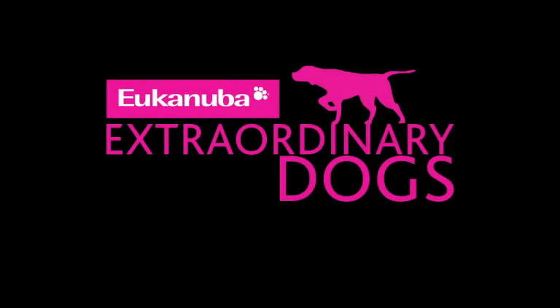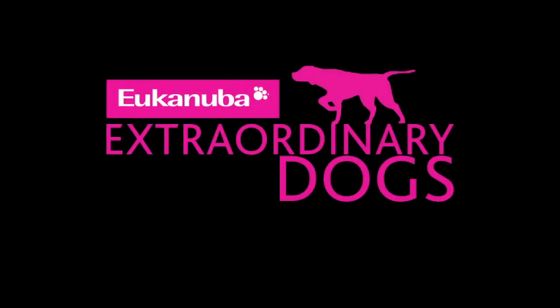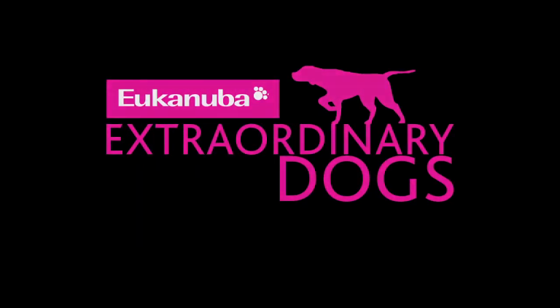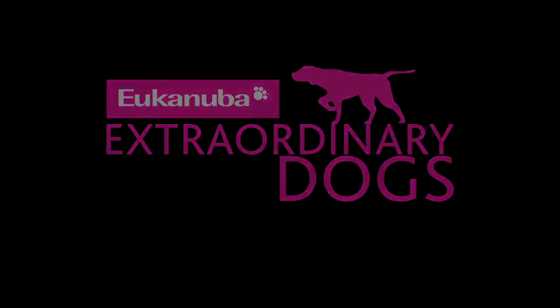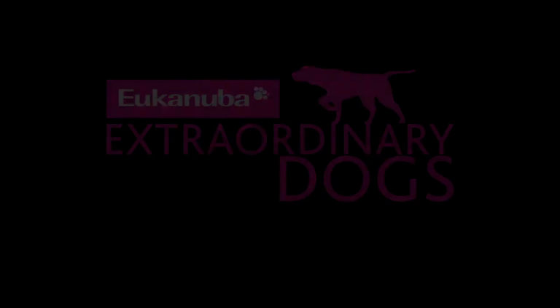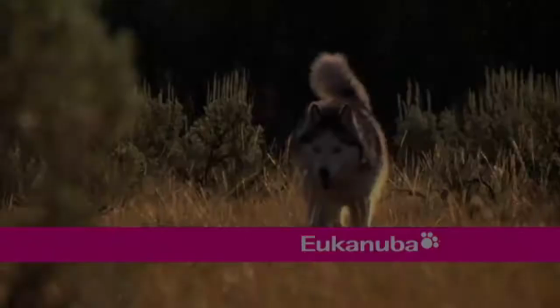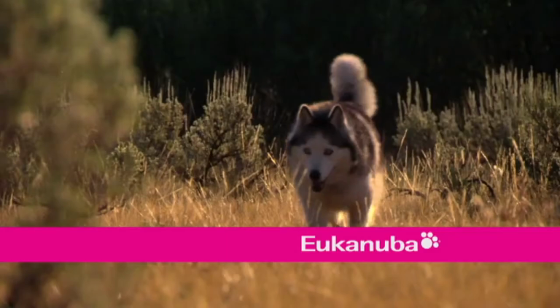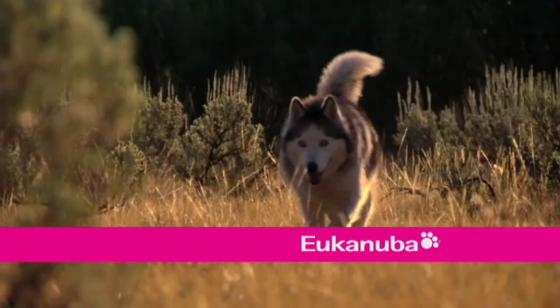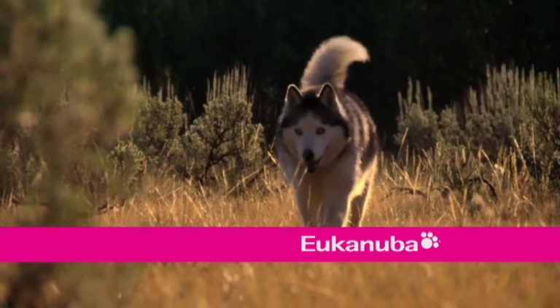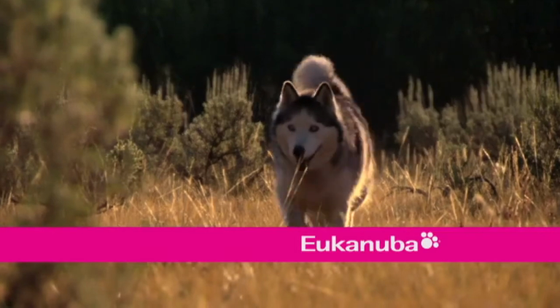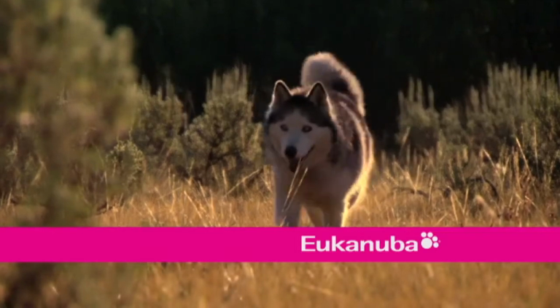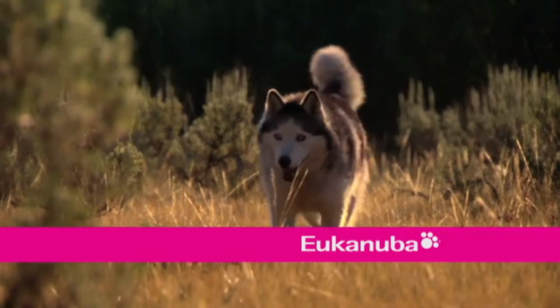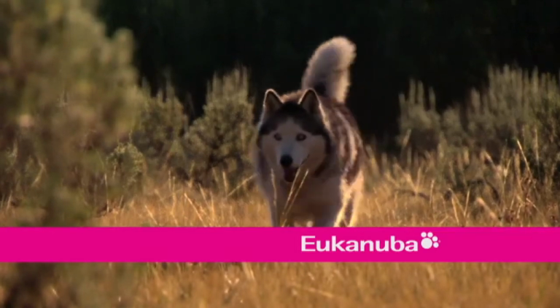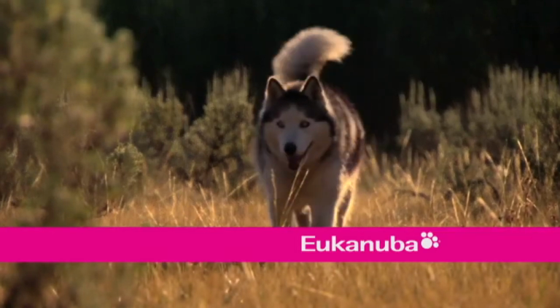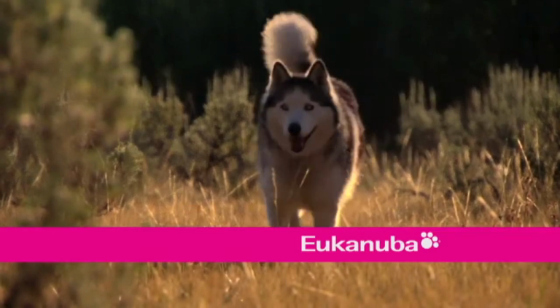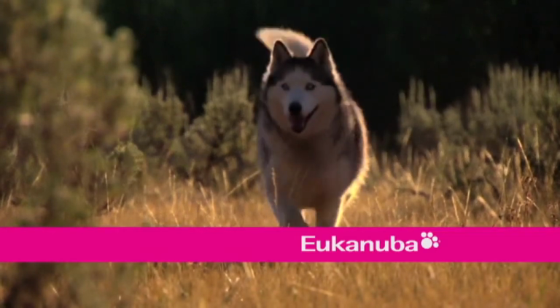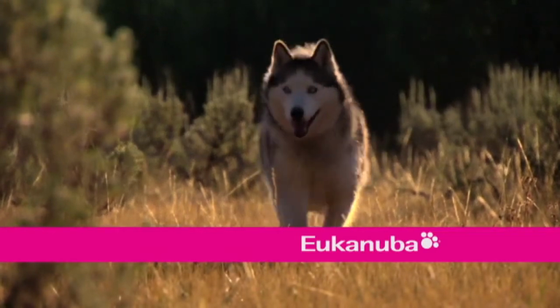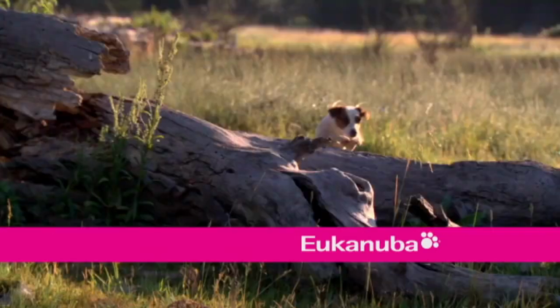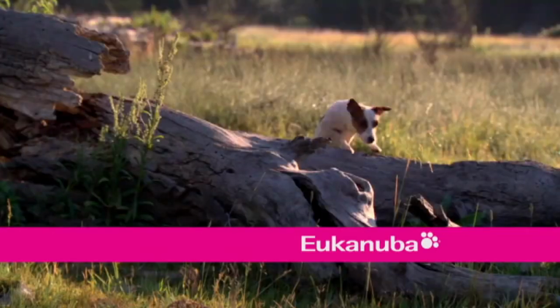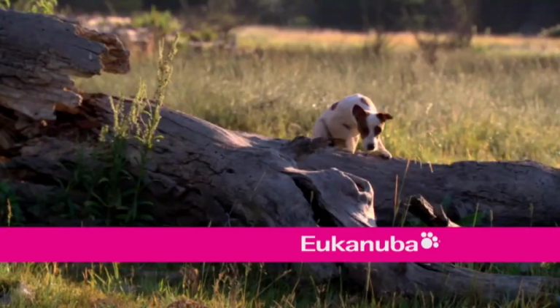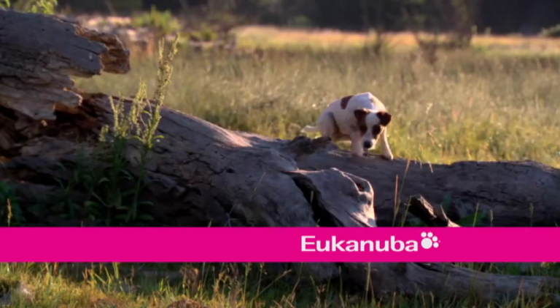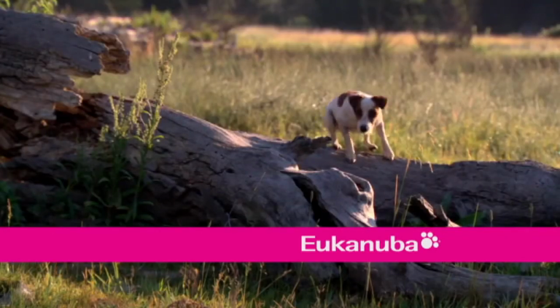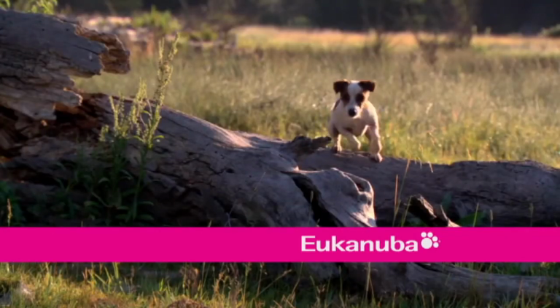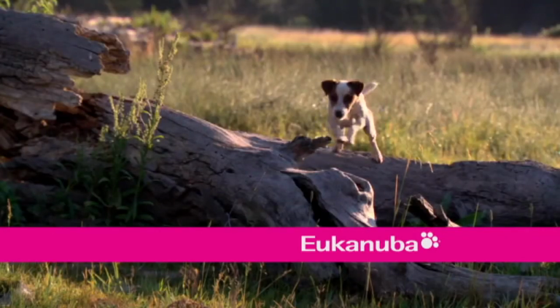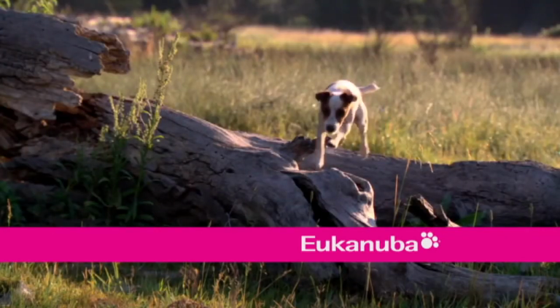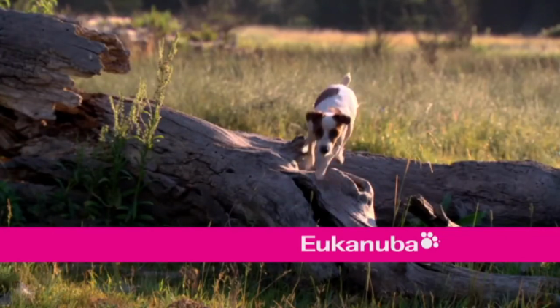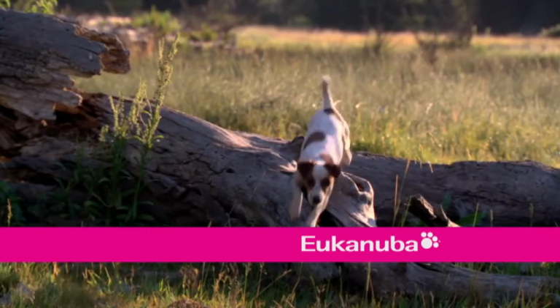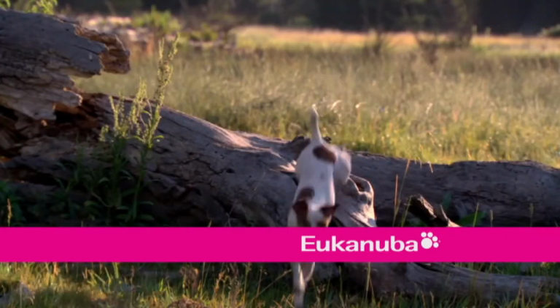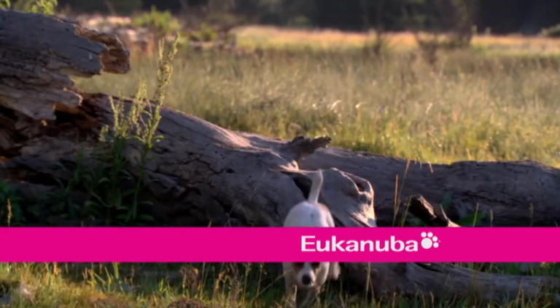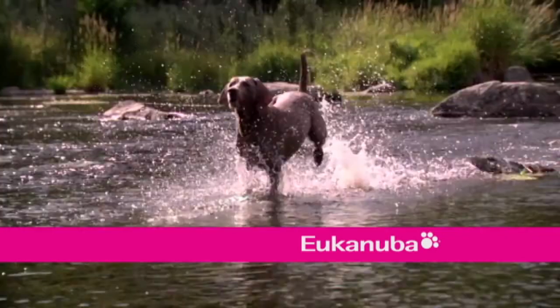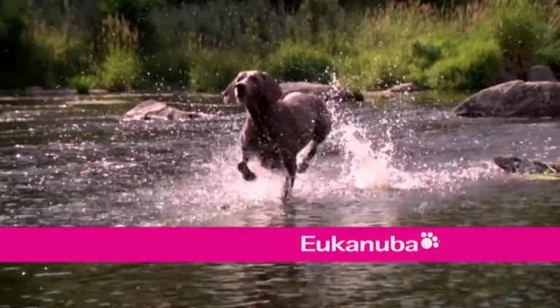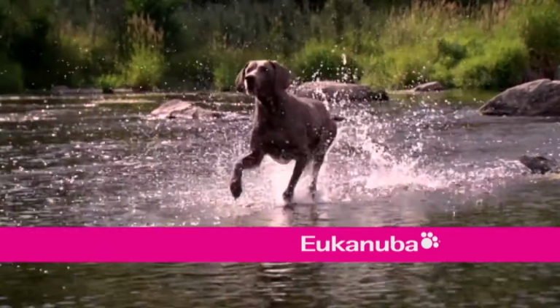Extraordinary Dogs is brought to you by EukanUber, where we believe all dogs are extraordinary.